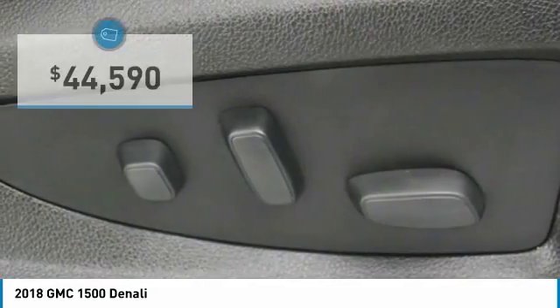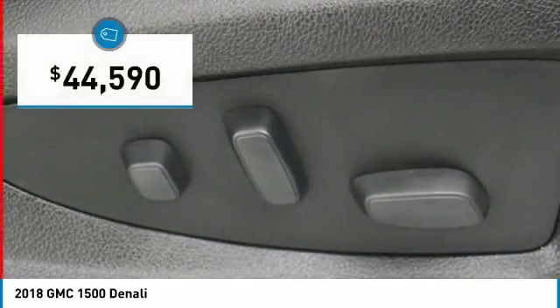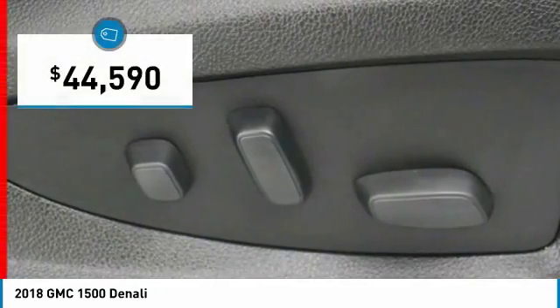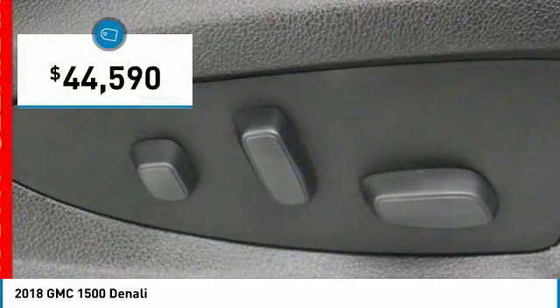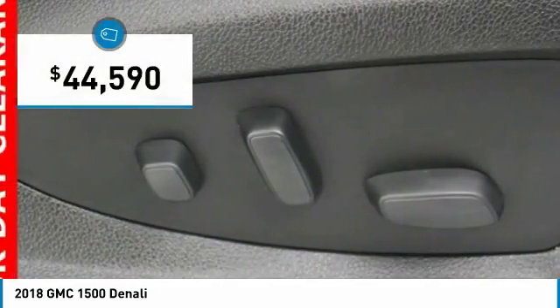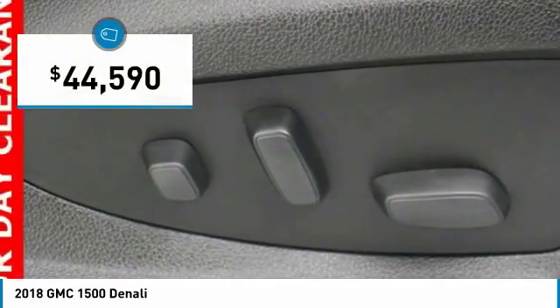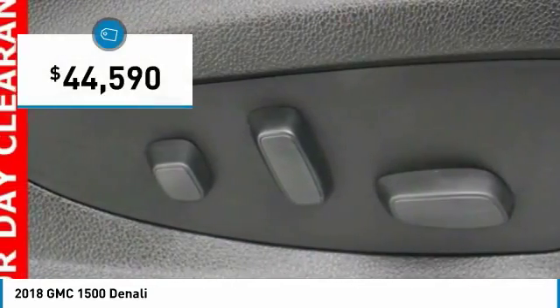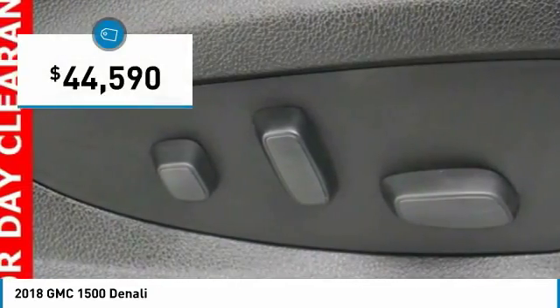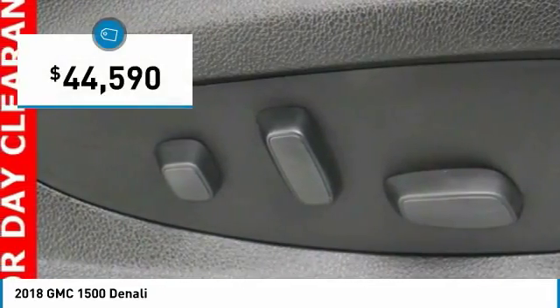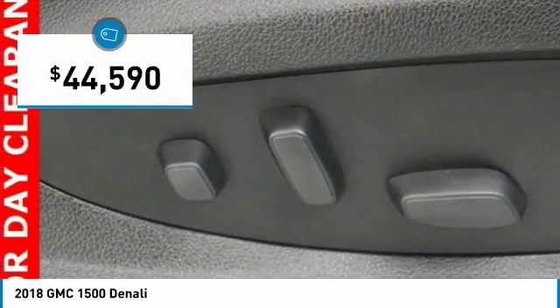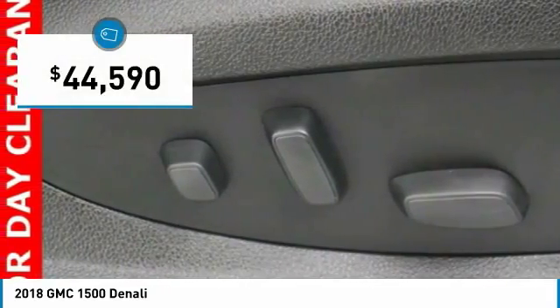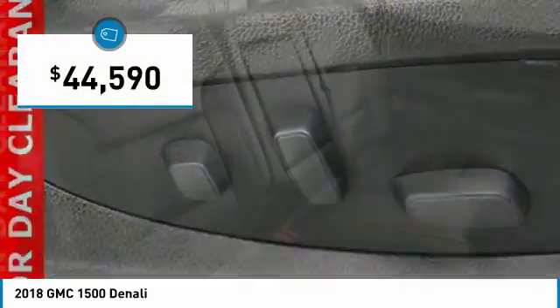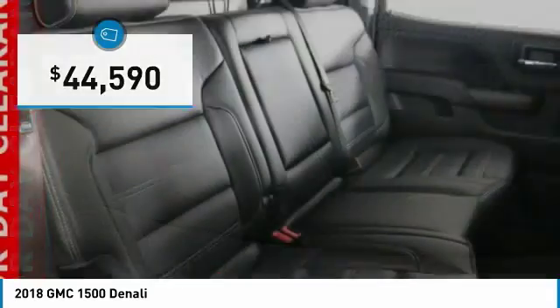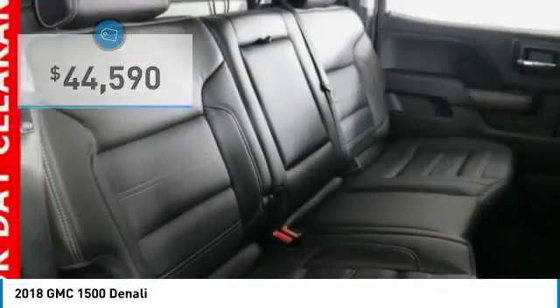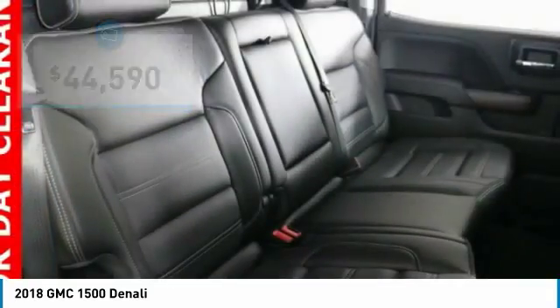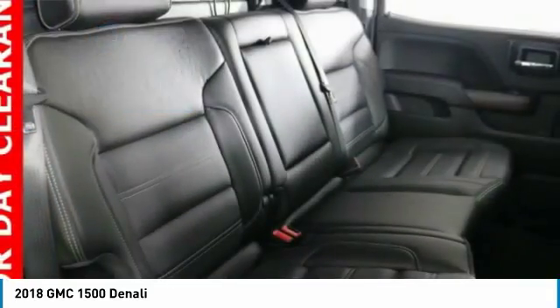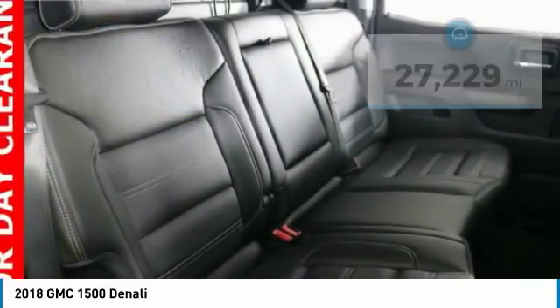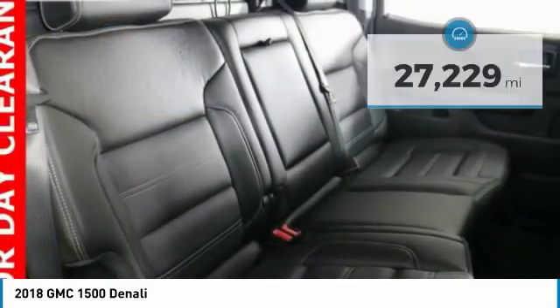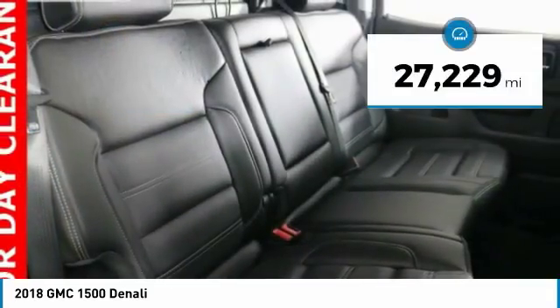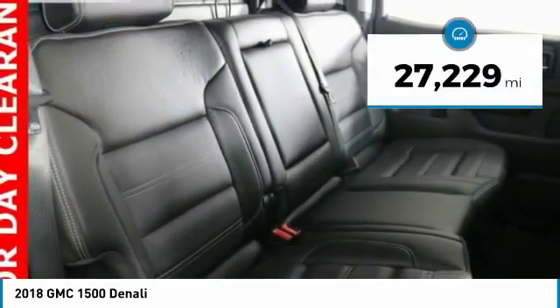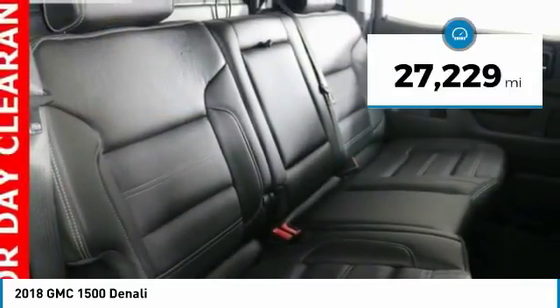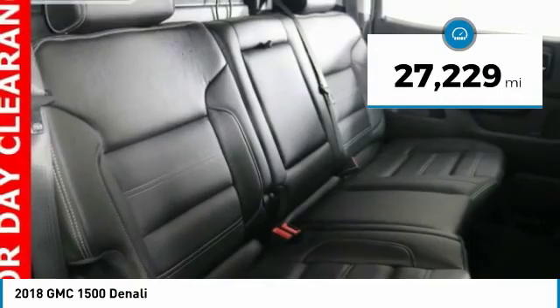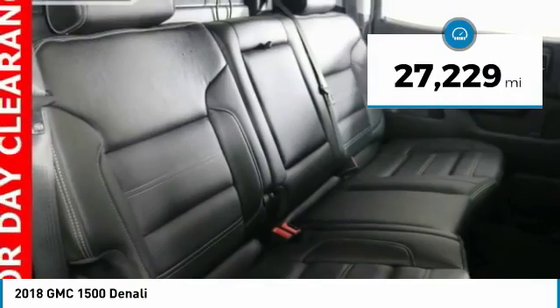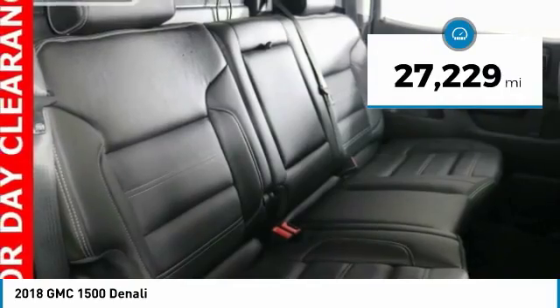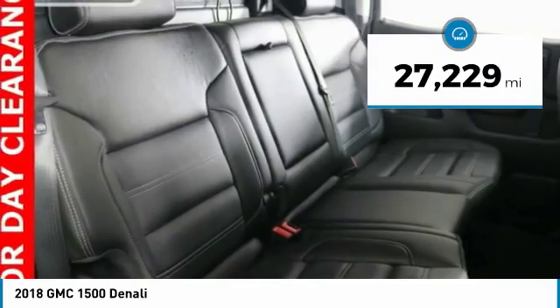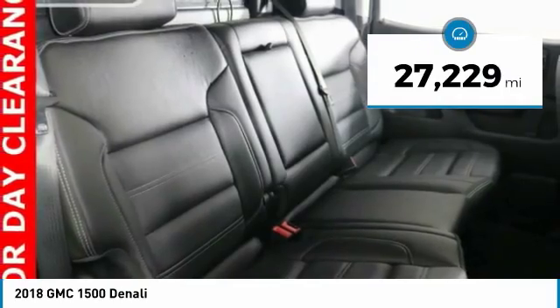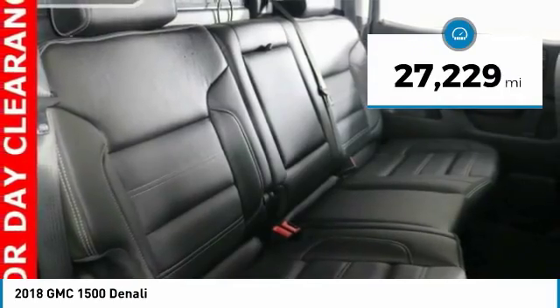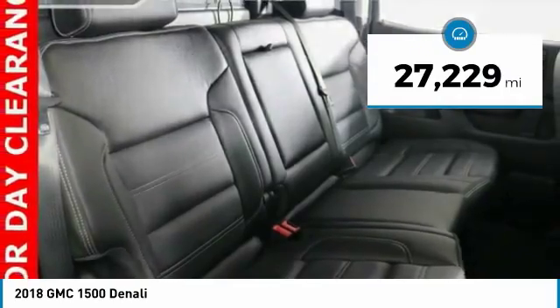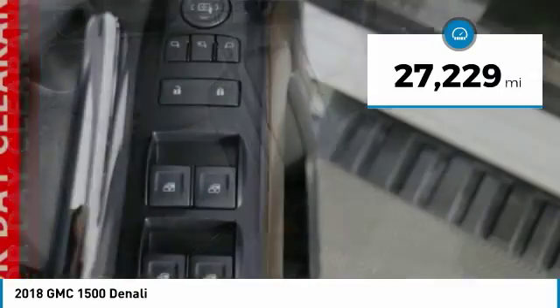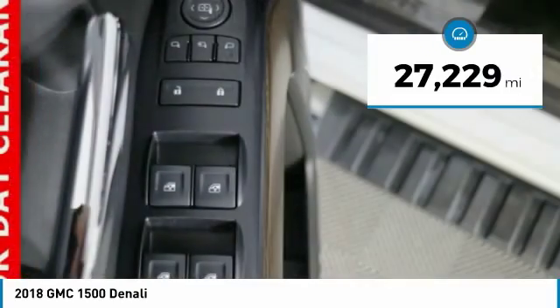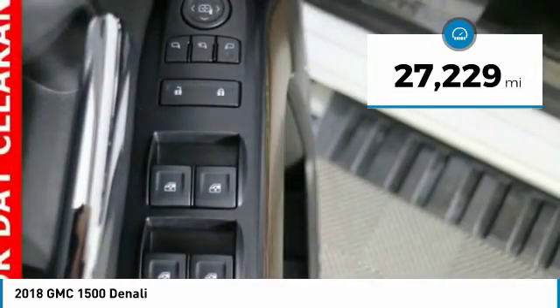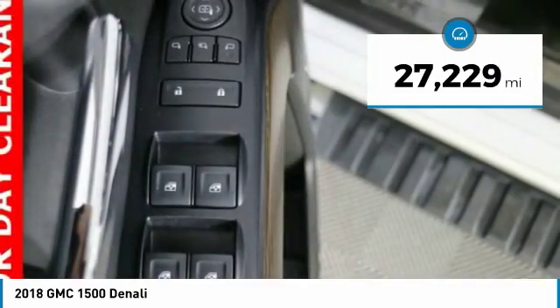And is priced below $45,000. This vehicle has less than 30,000 miles.